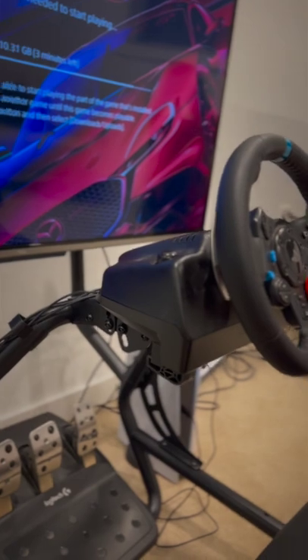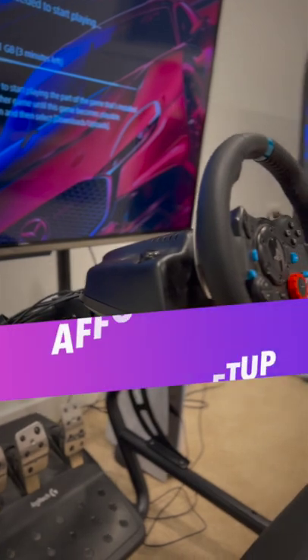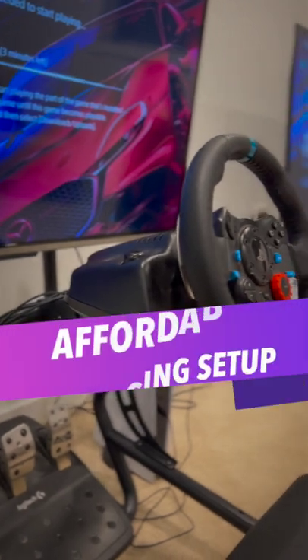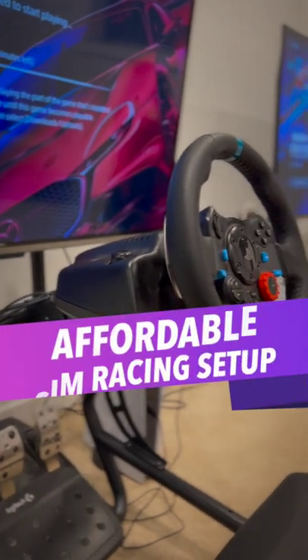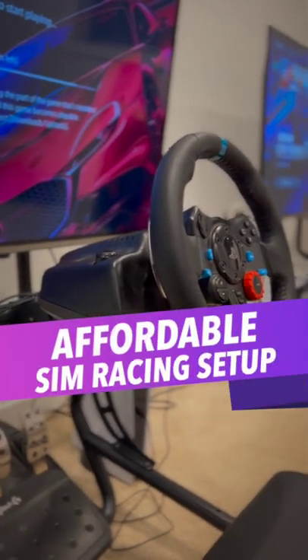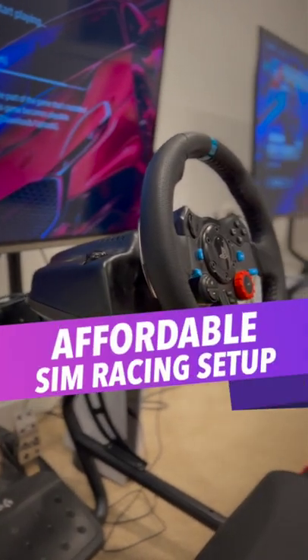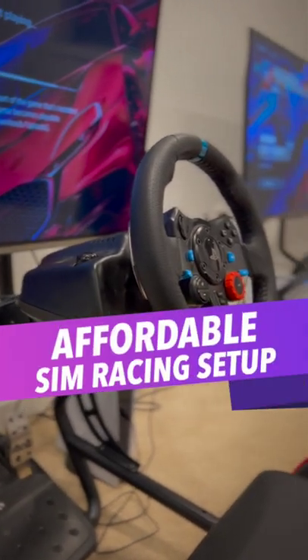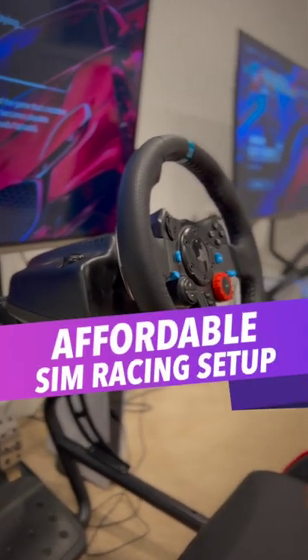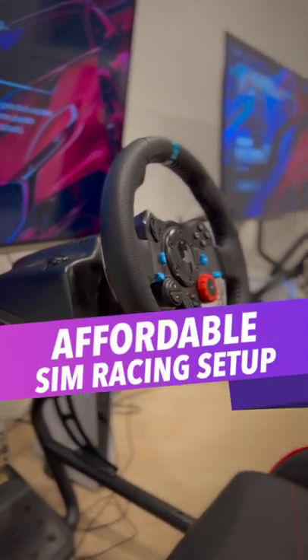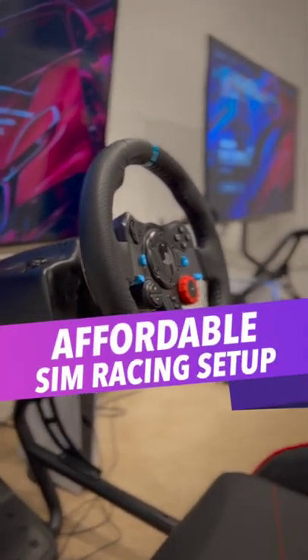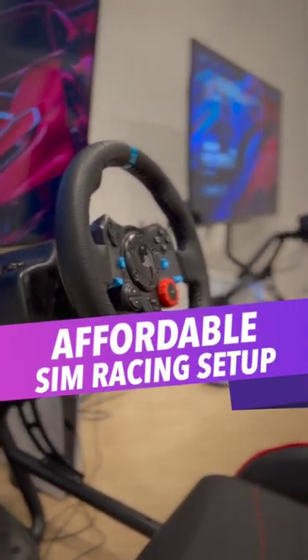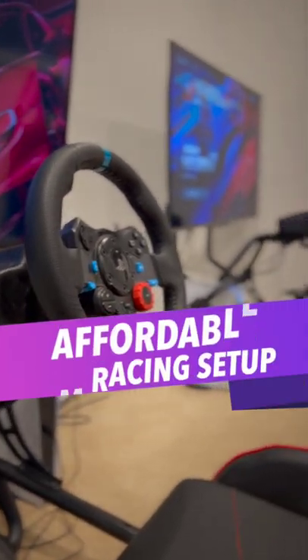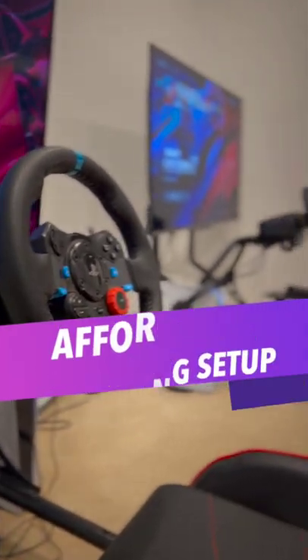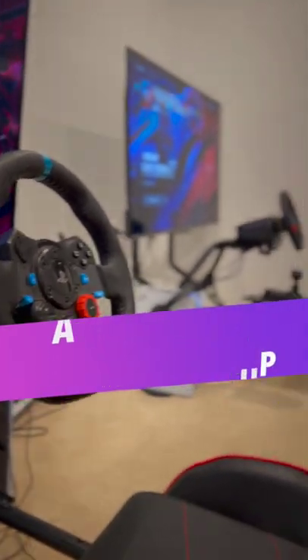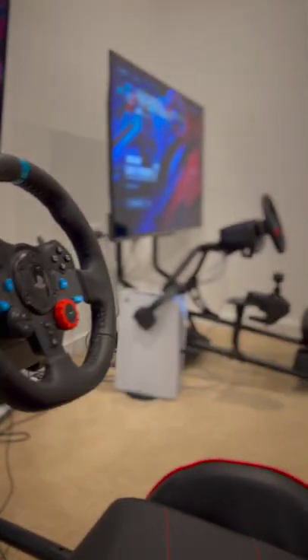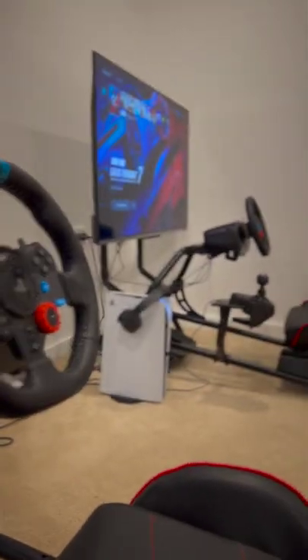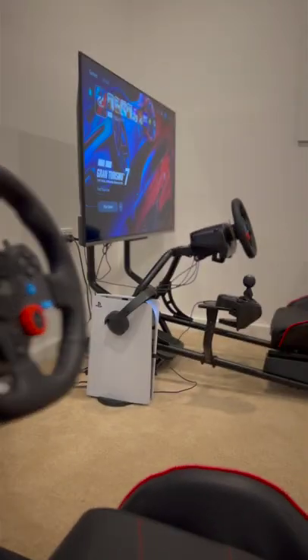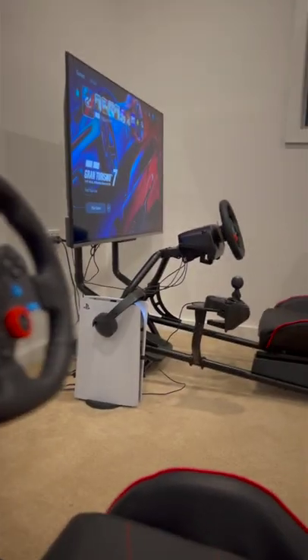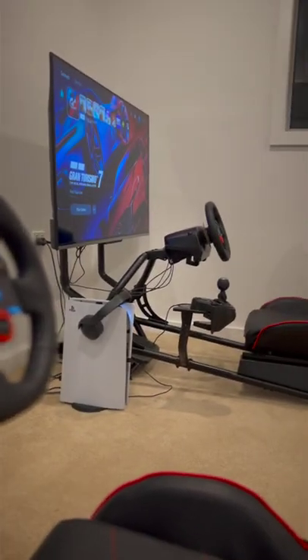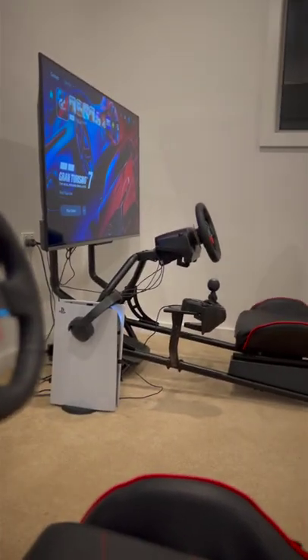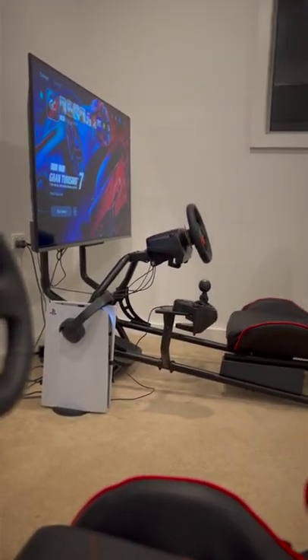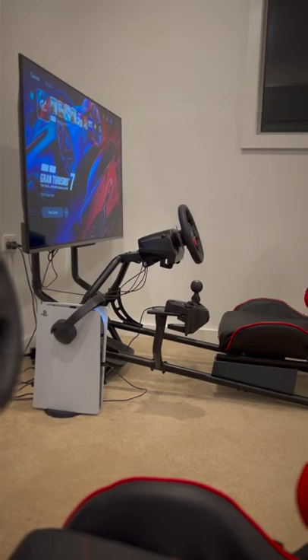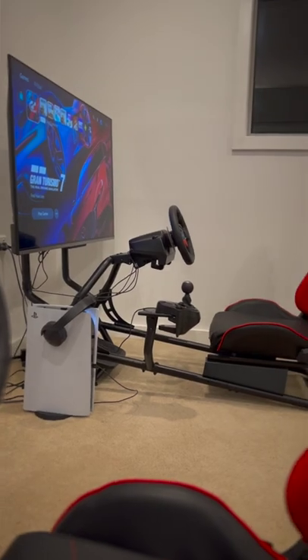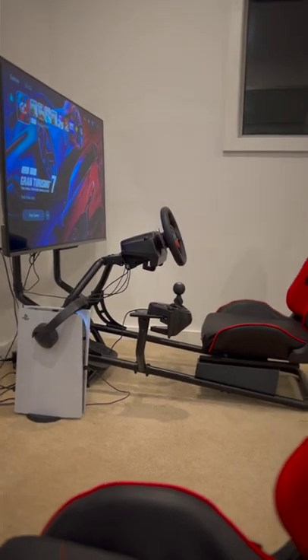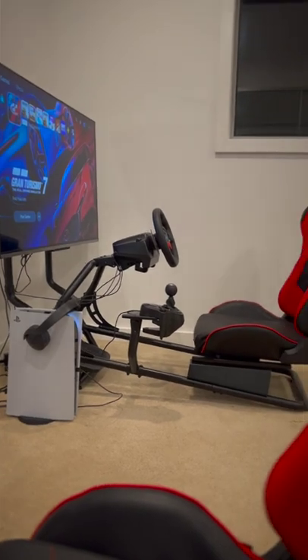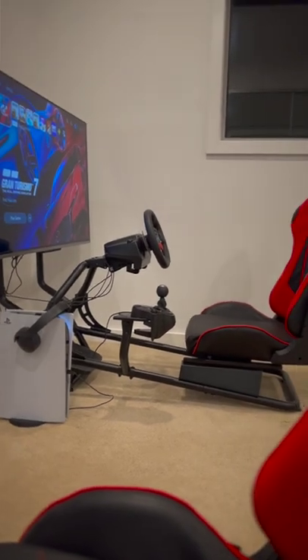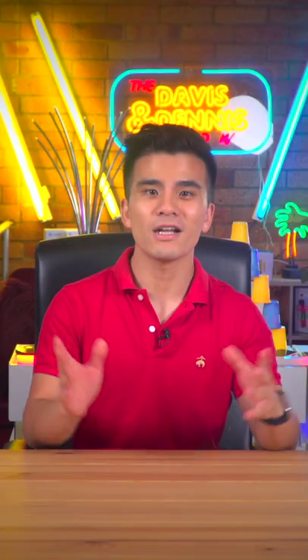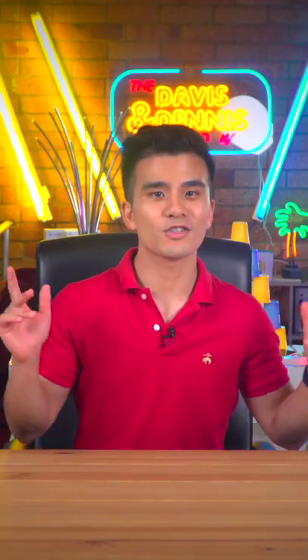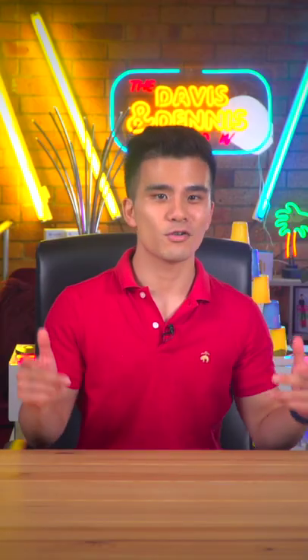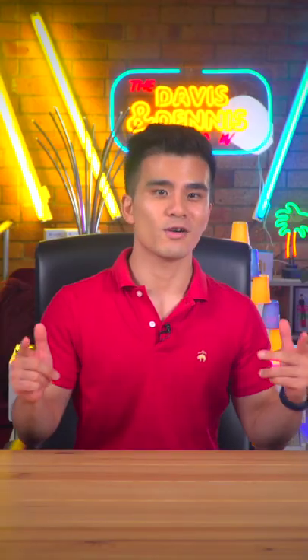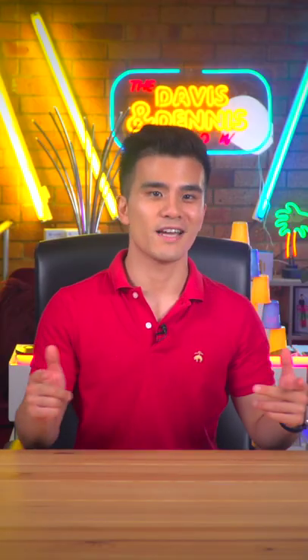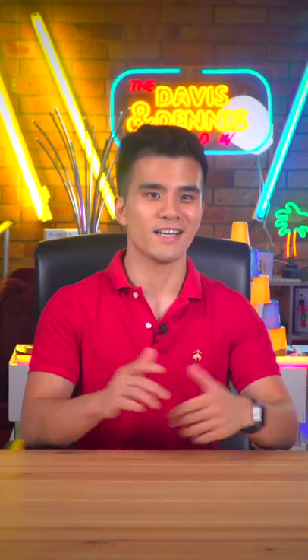Gran Turismo 7 is upon us, and if you want a really cheap setup to play it because you spent all of your money on a PS5, well I'll show you what I did.